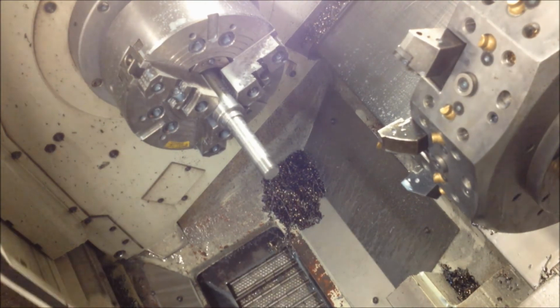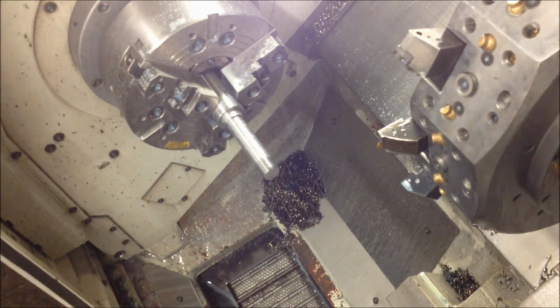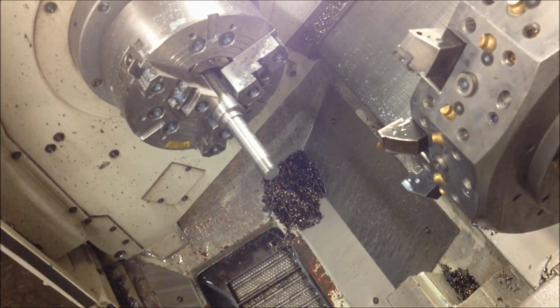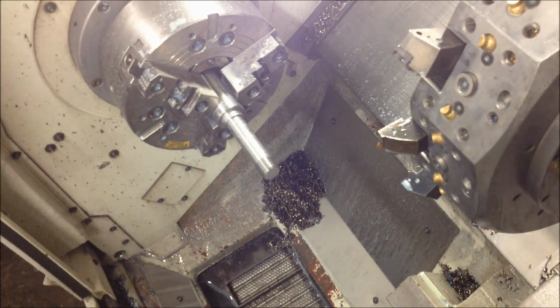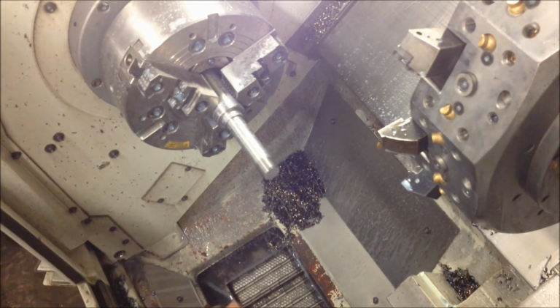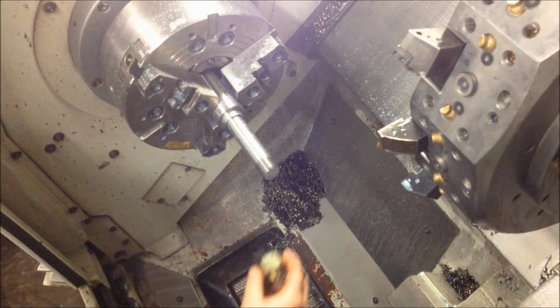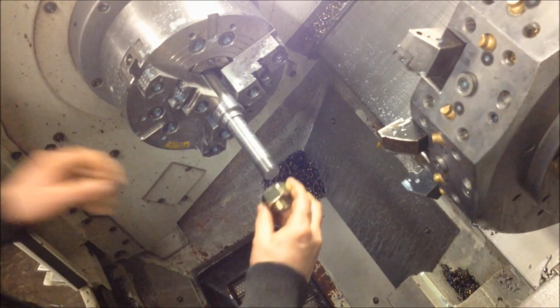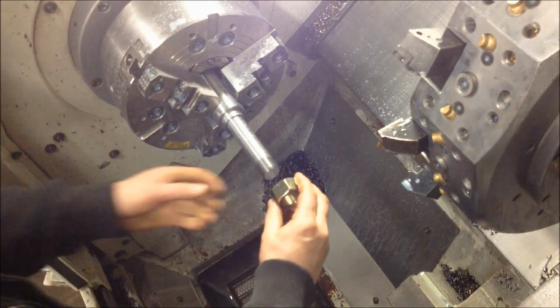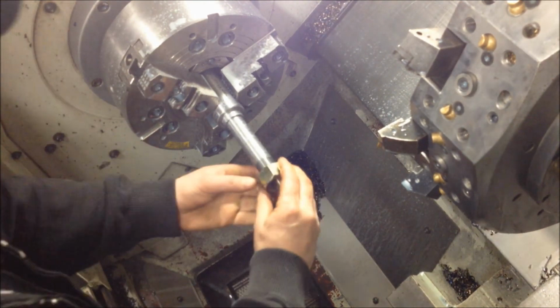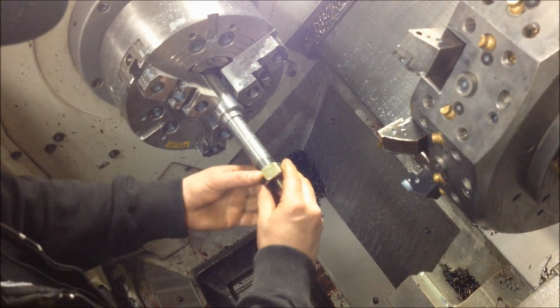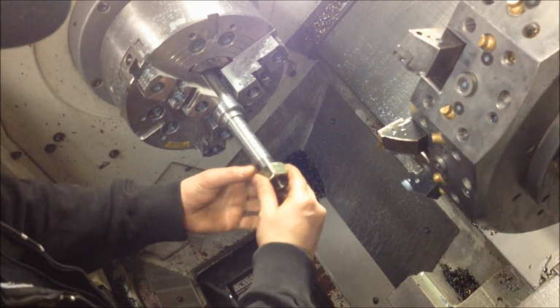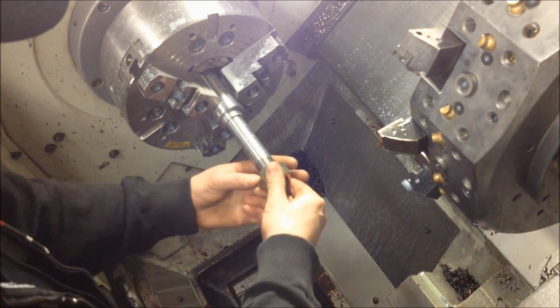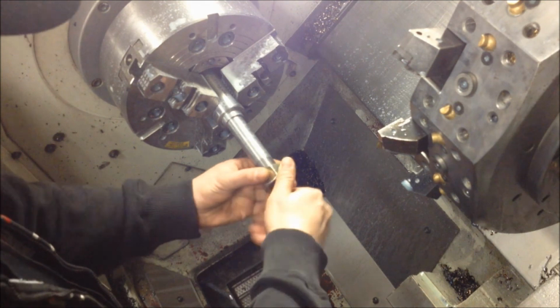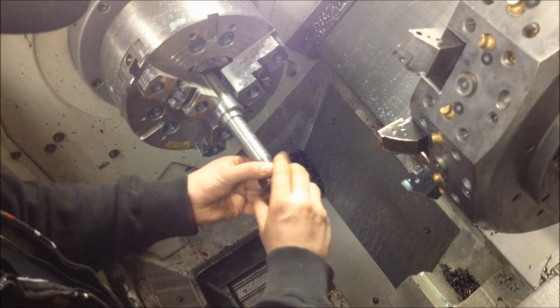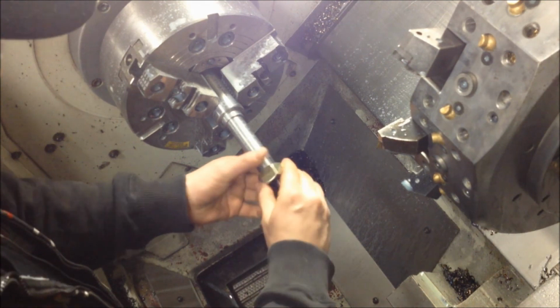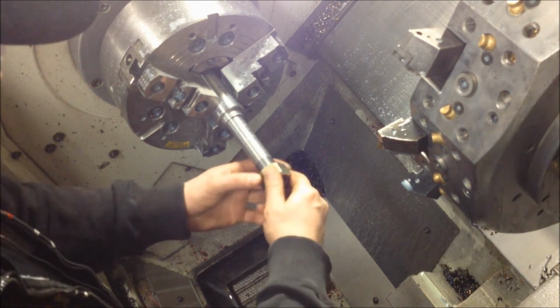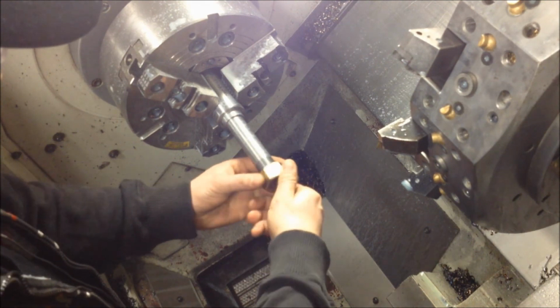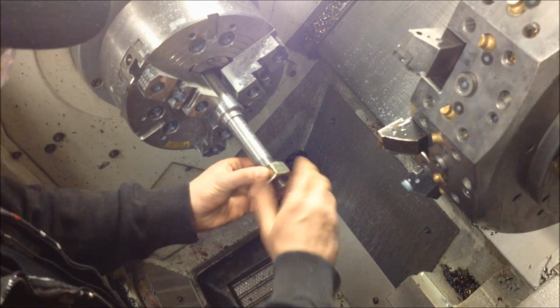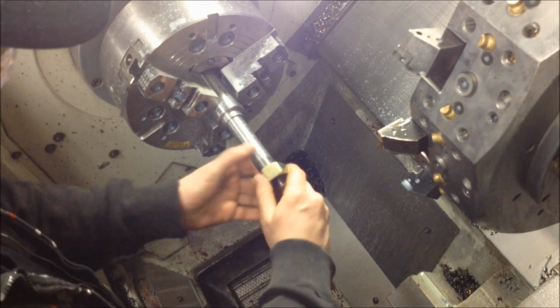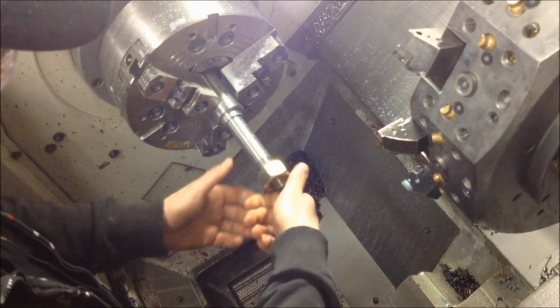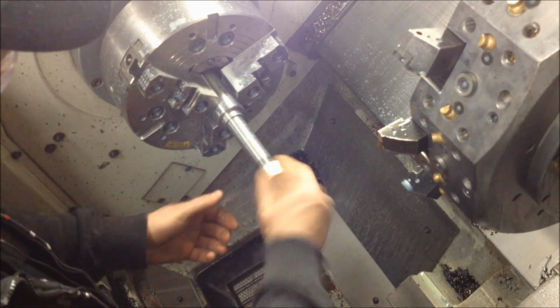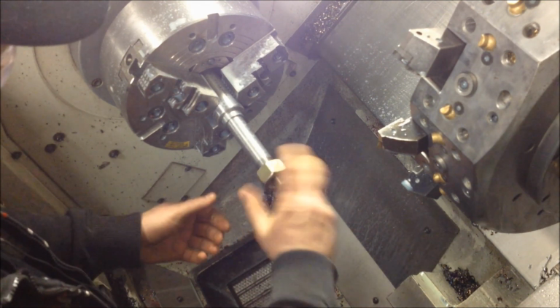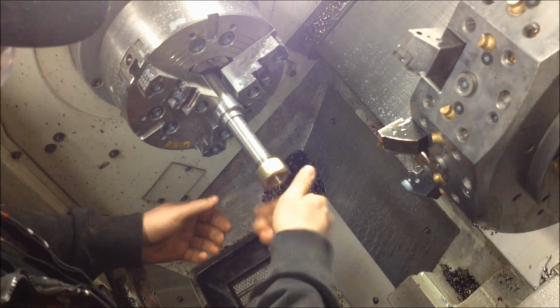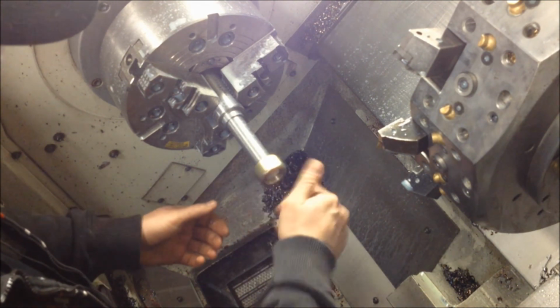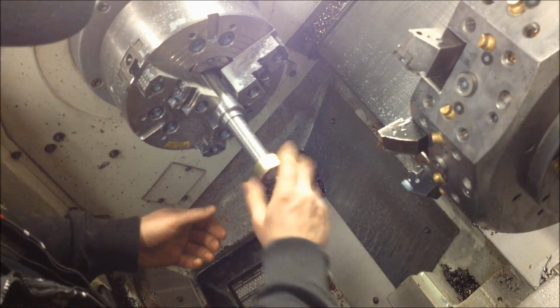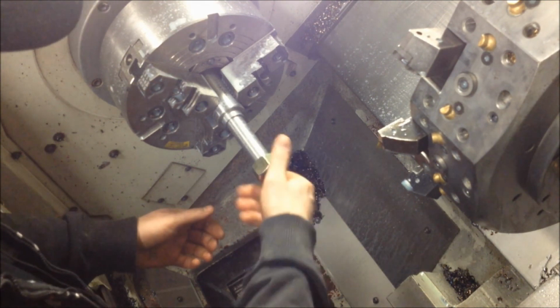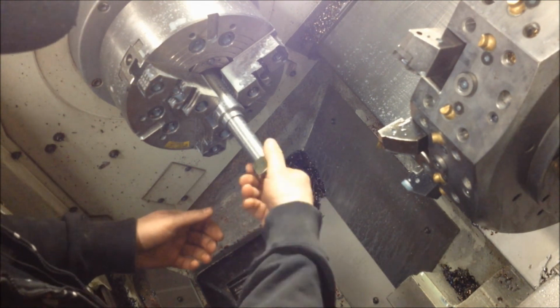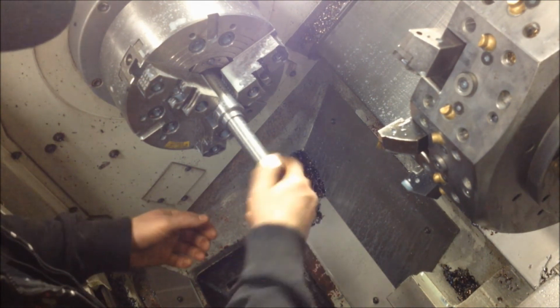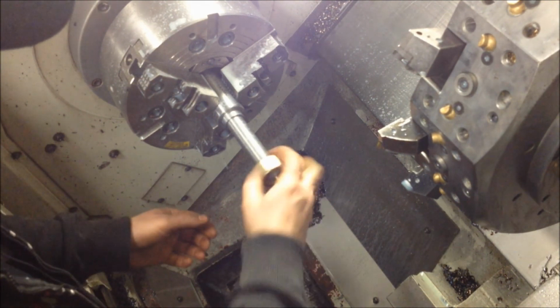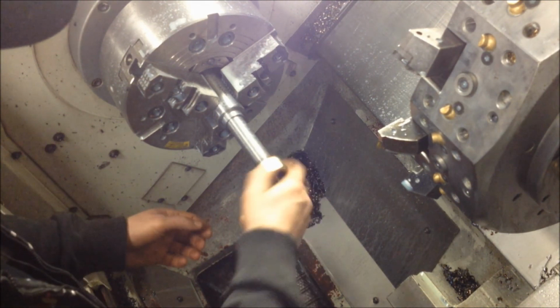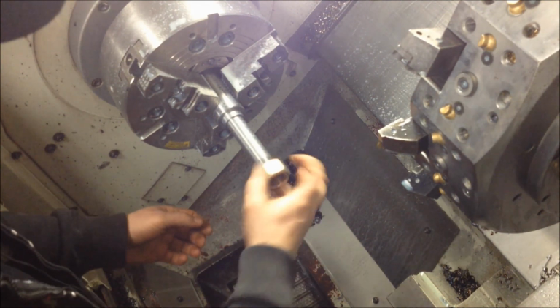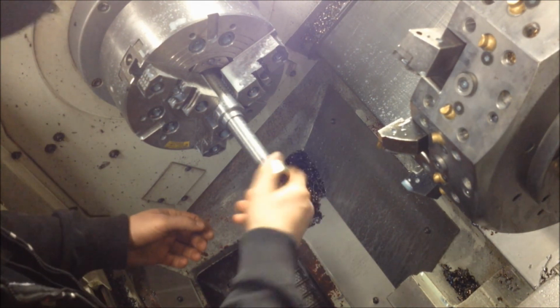Now the part is done. We're going to quickly gauge it with the mating part. Perfect thread.